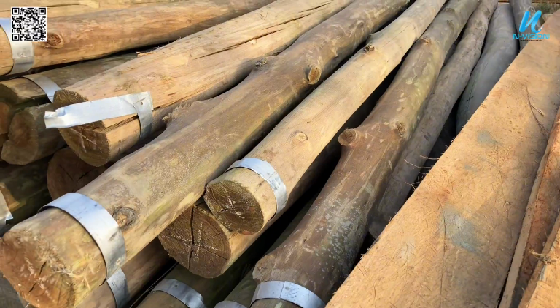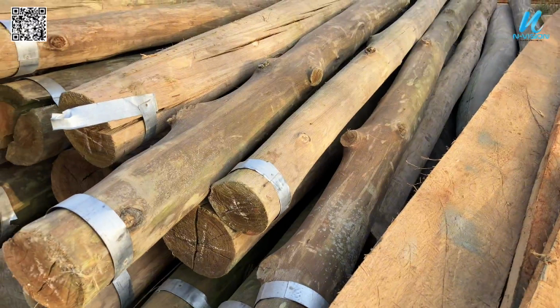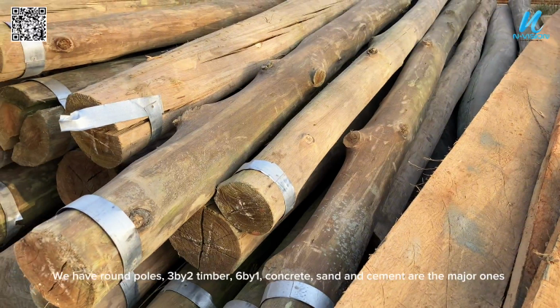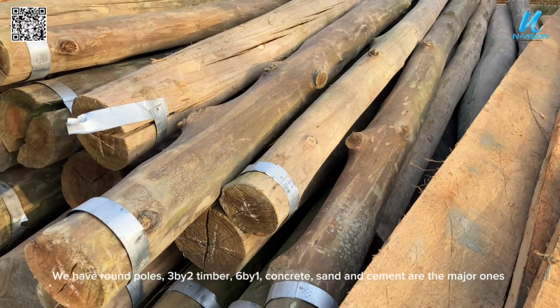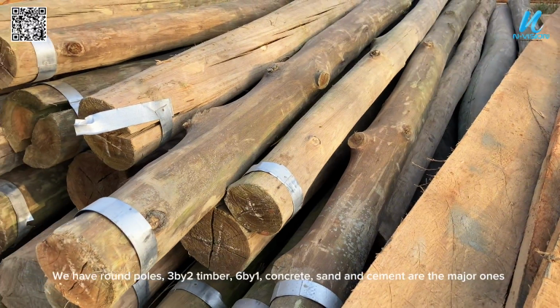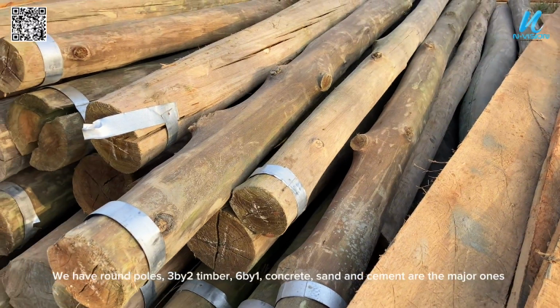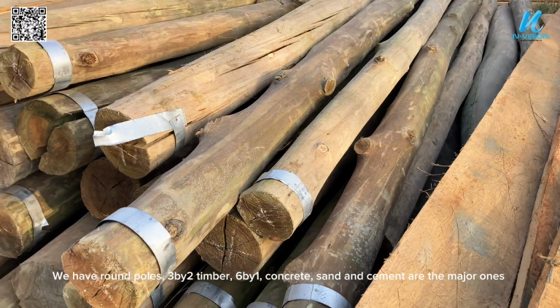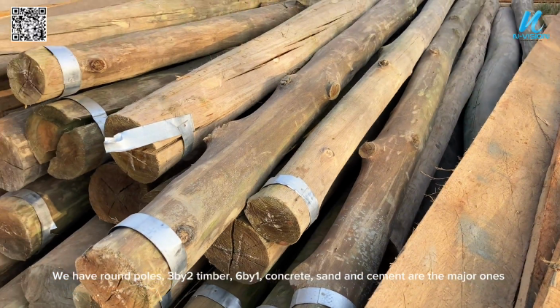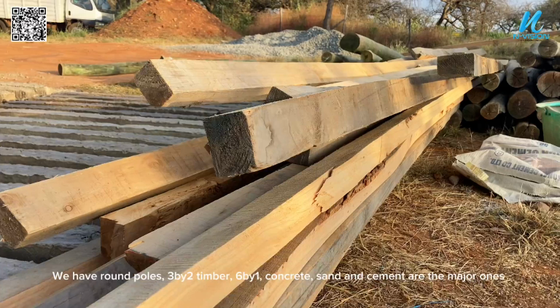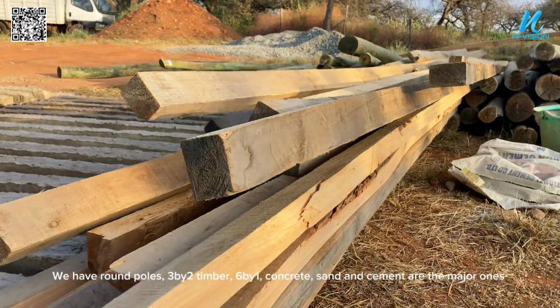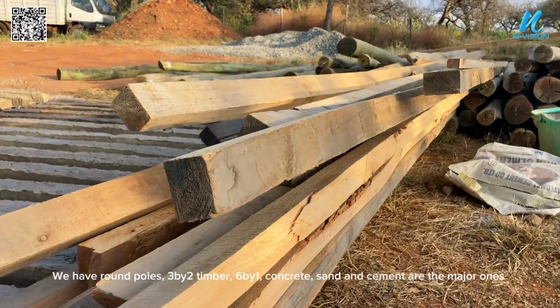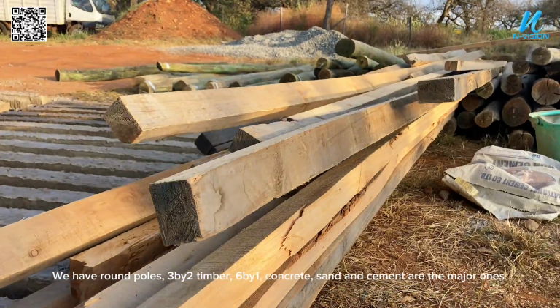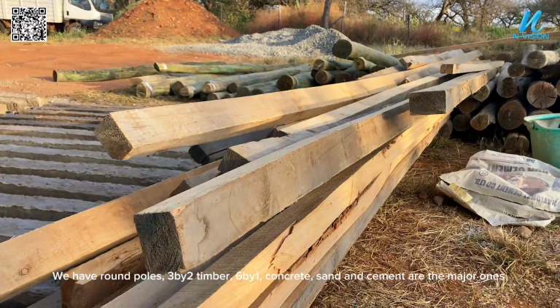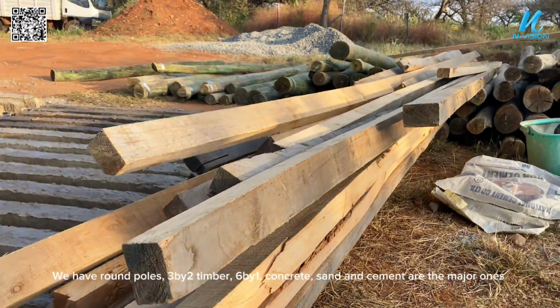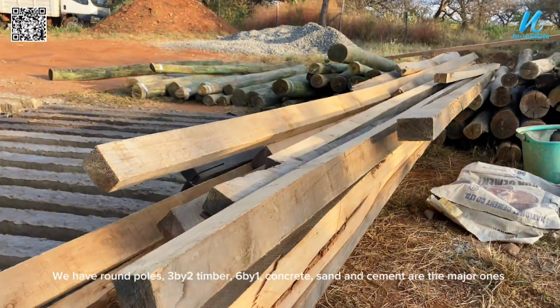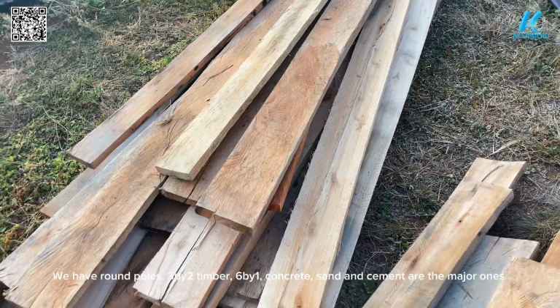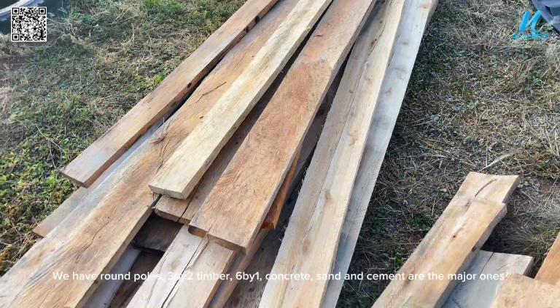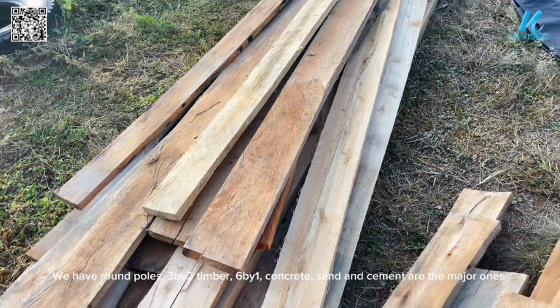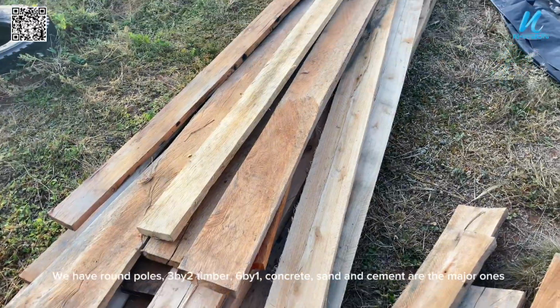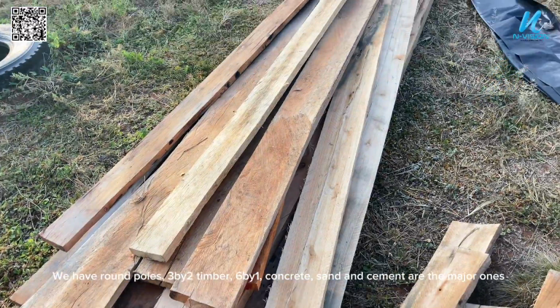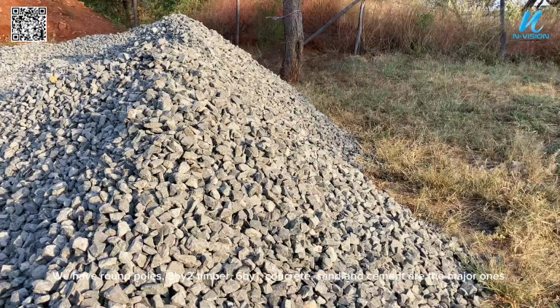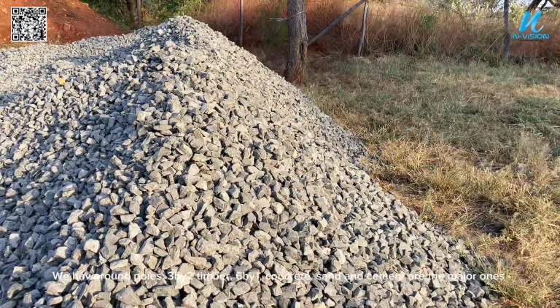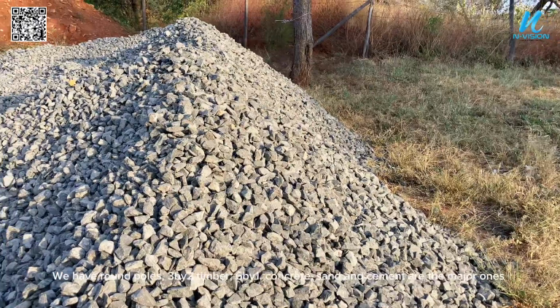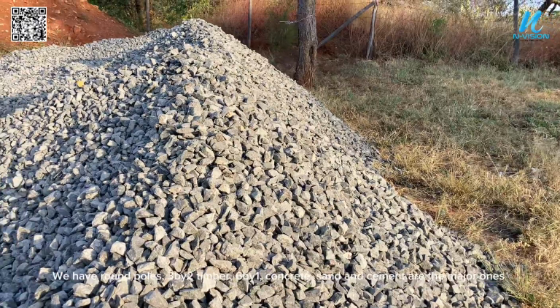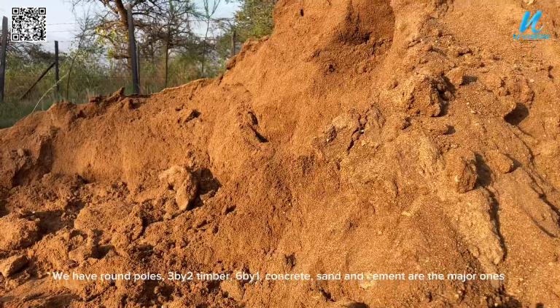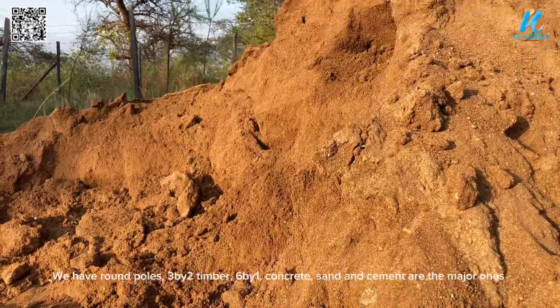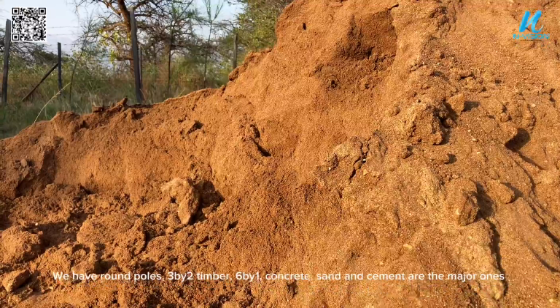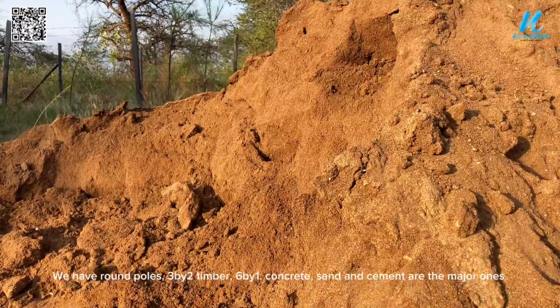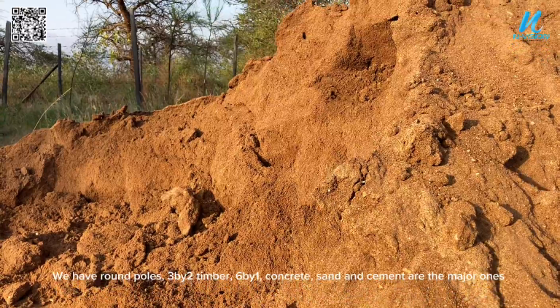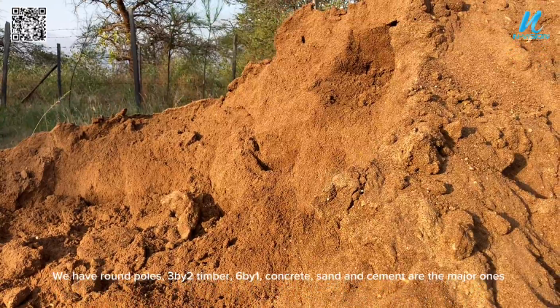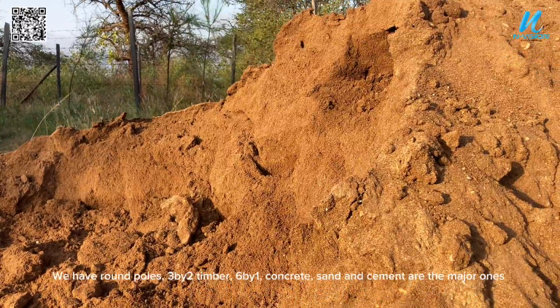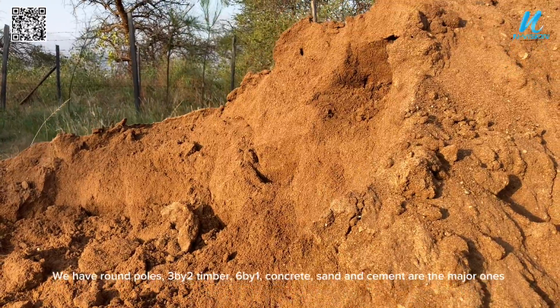We have round poles, three-by-two timber, six-by-one boards, concrete, sand, and cement as the major materials.